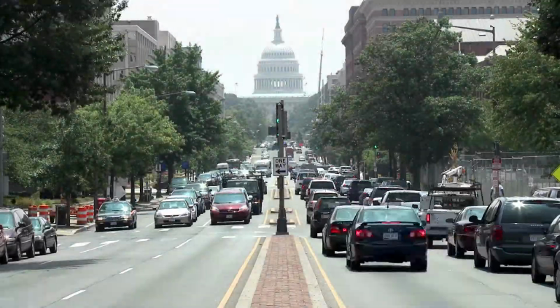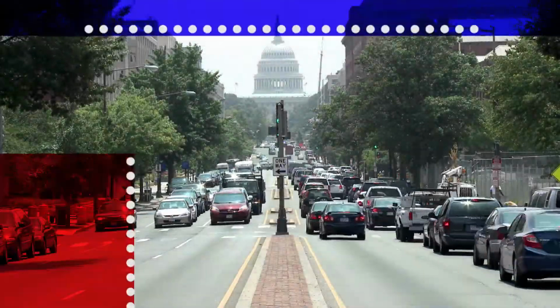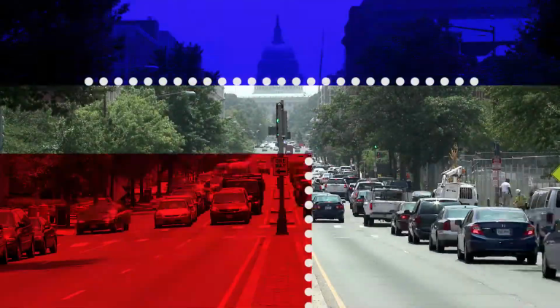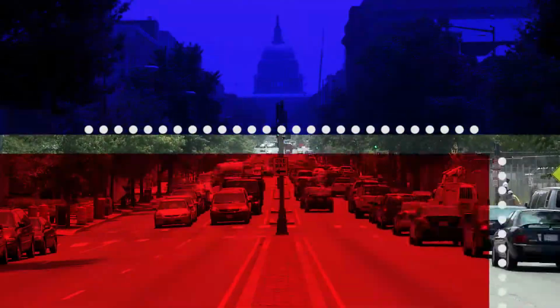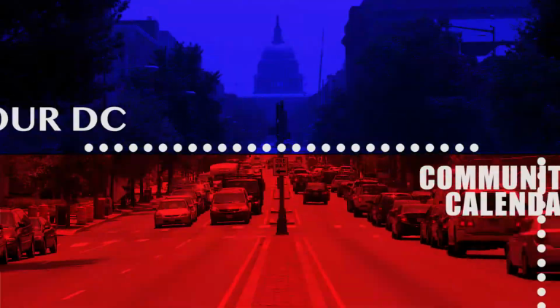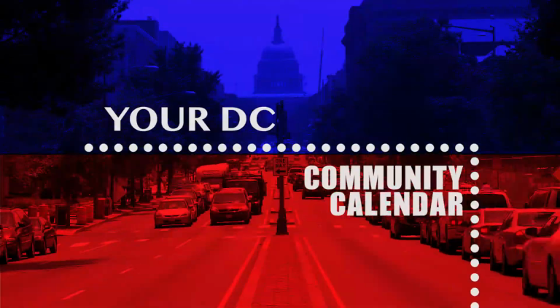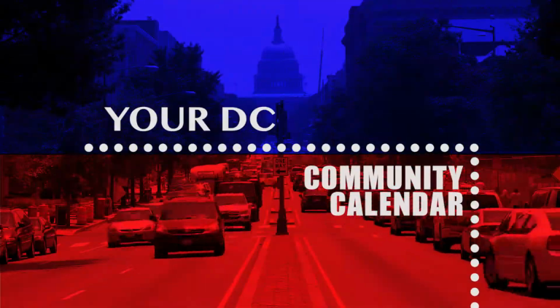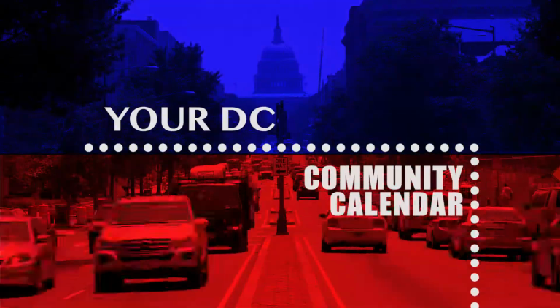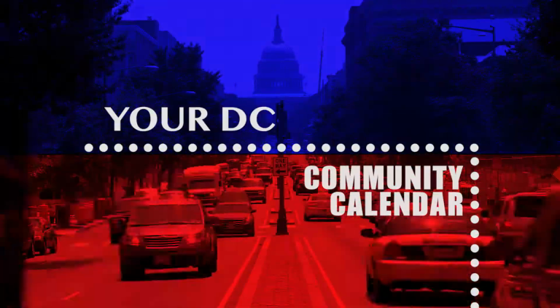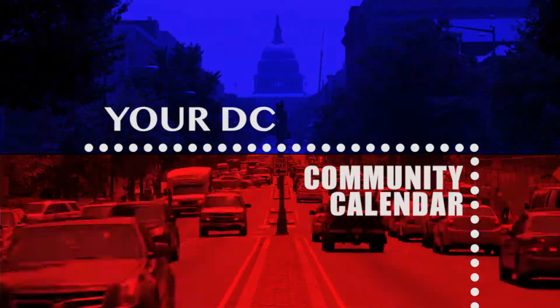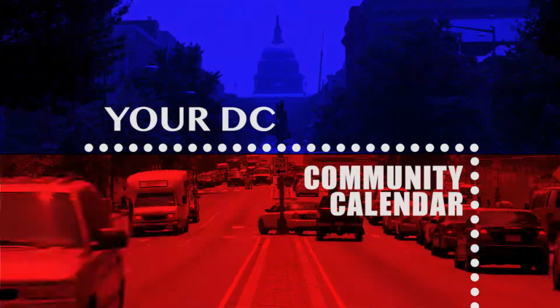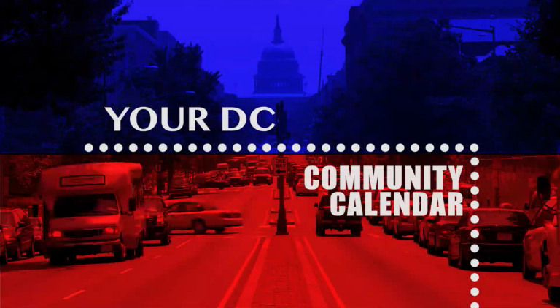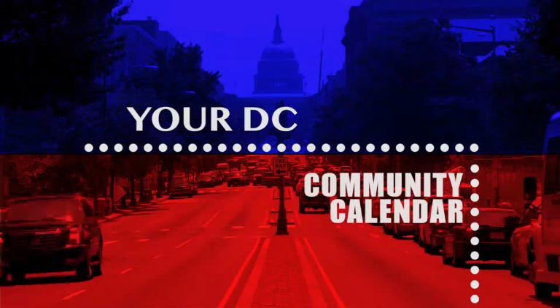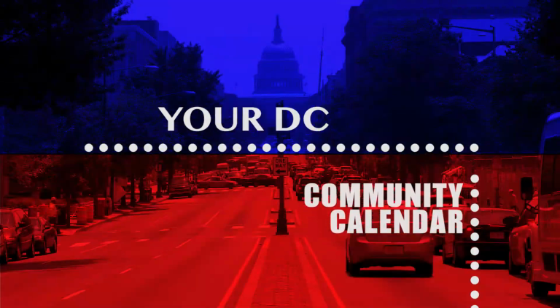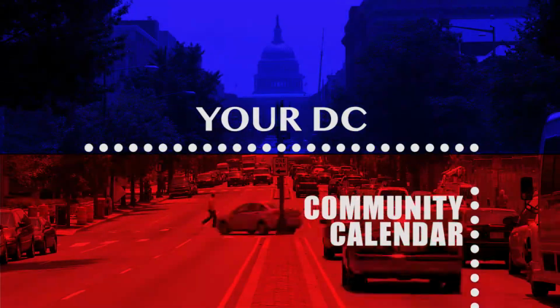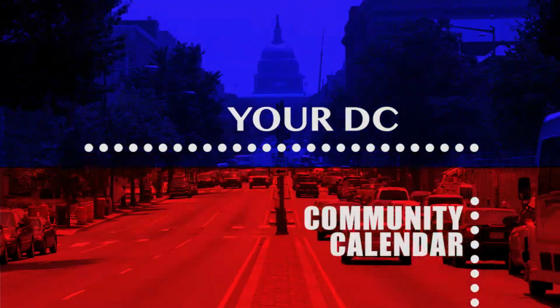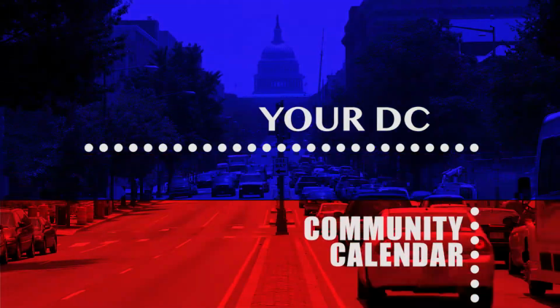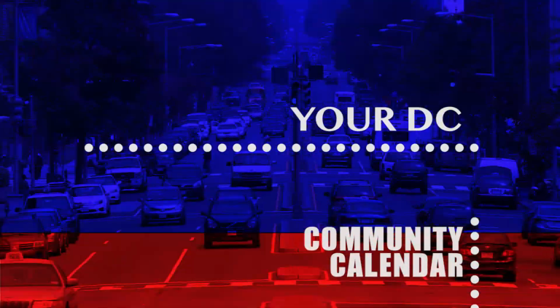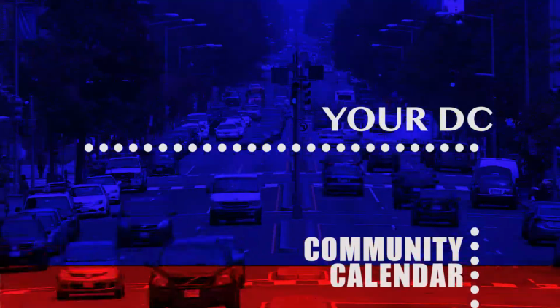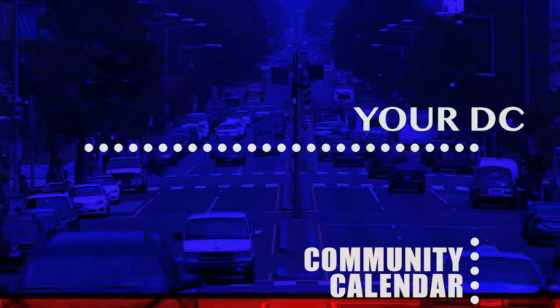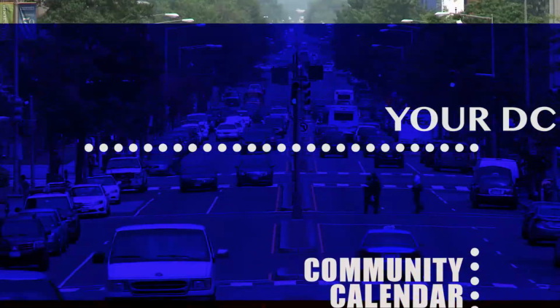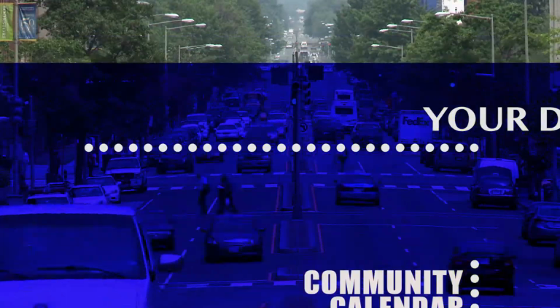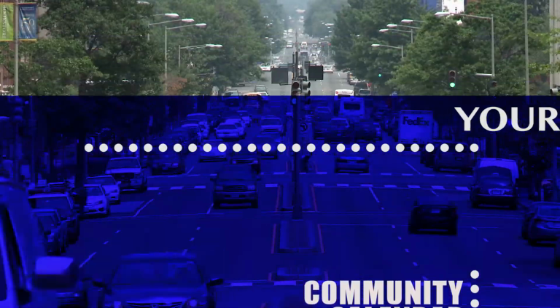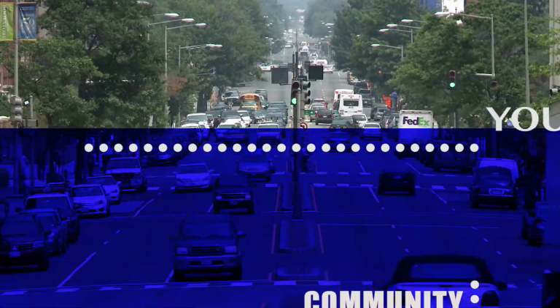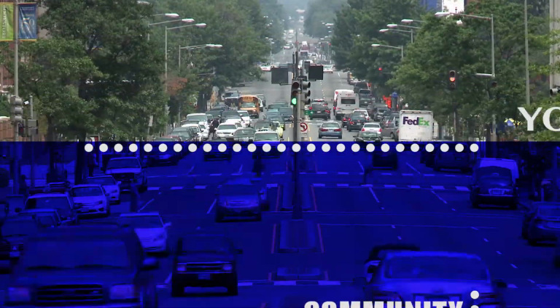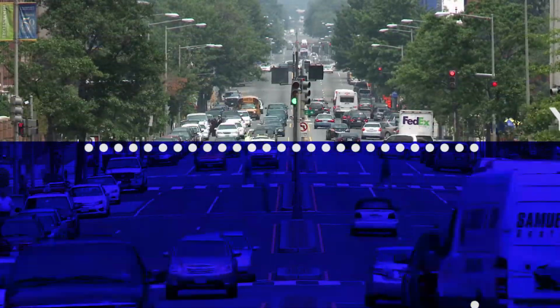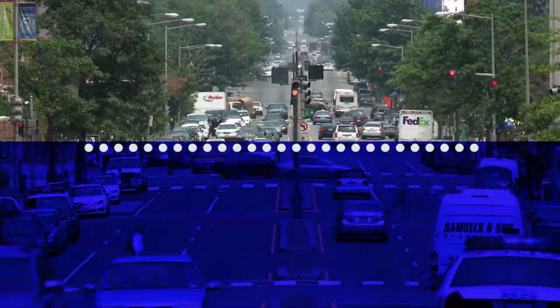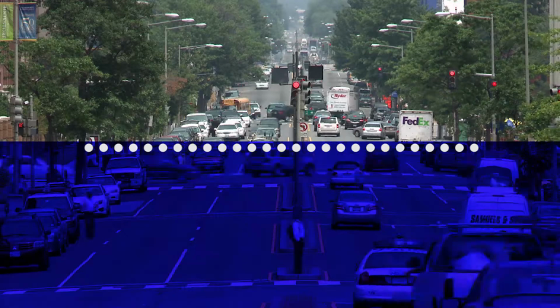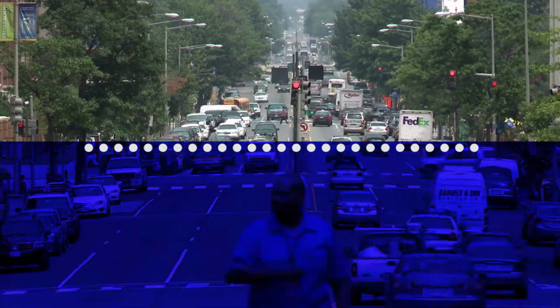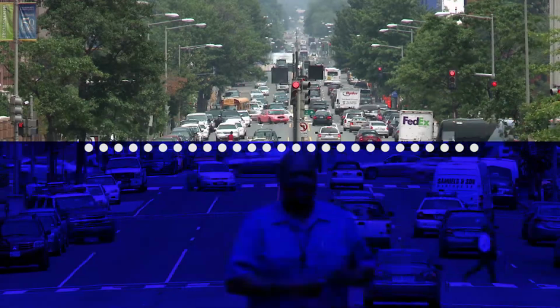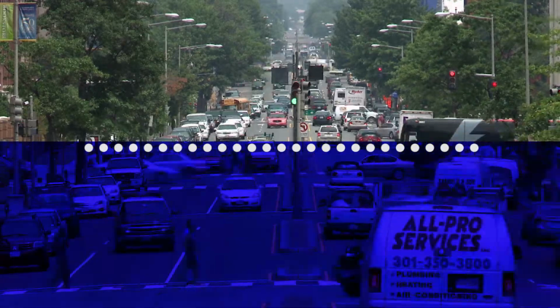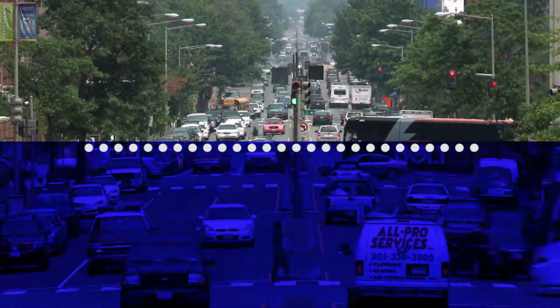Here is your DC Community Calendar, spotlighting everything happening in your city.